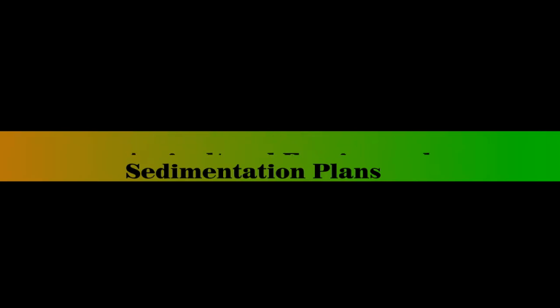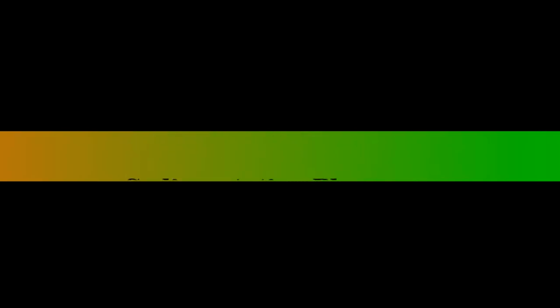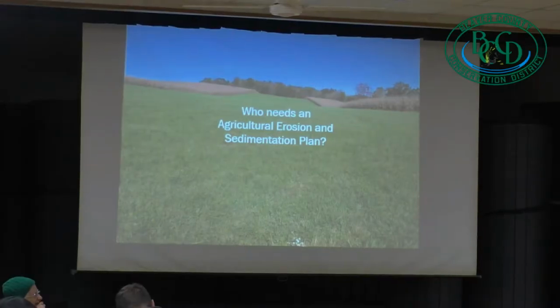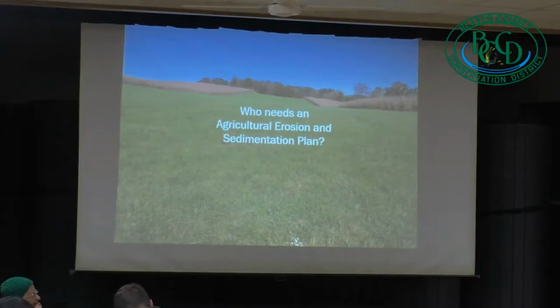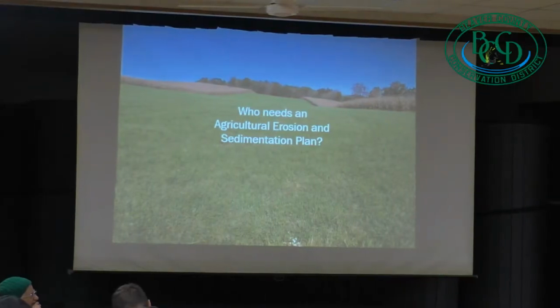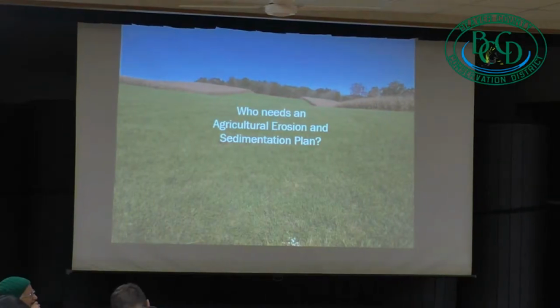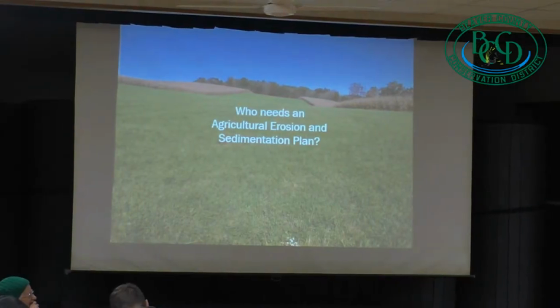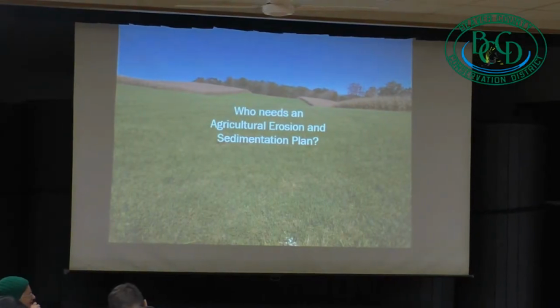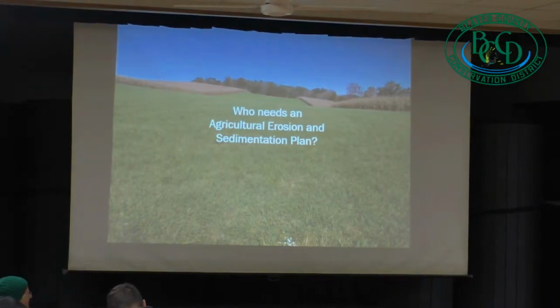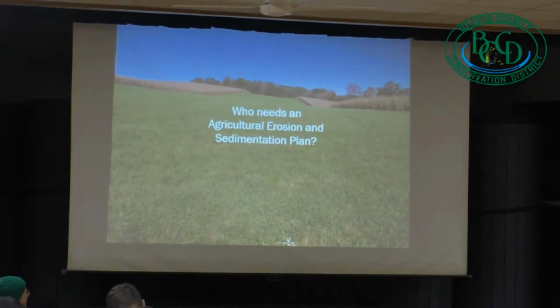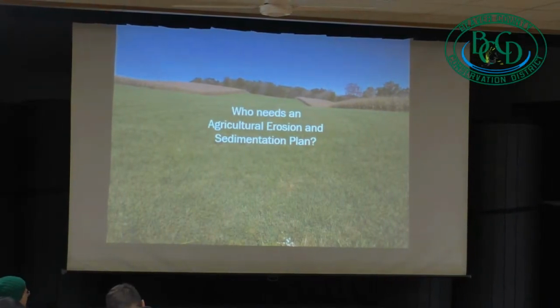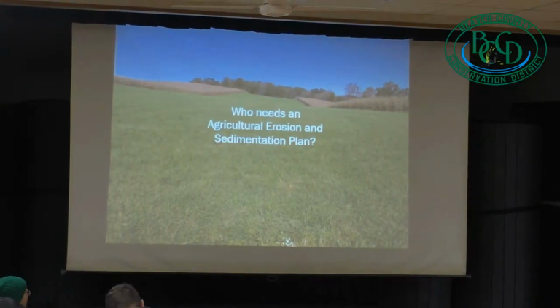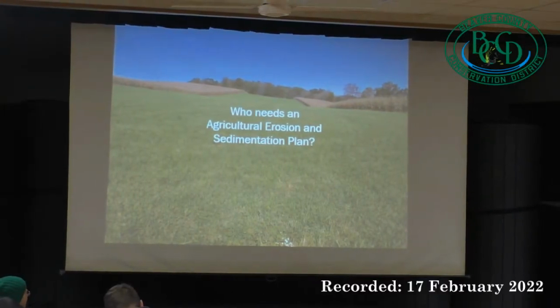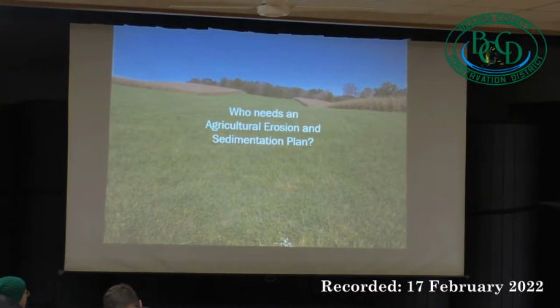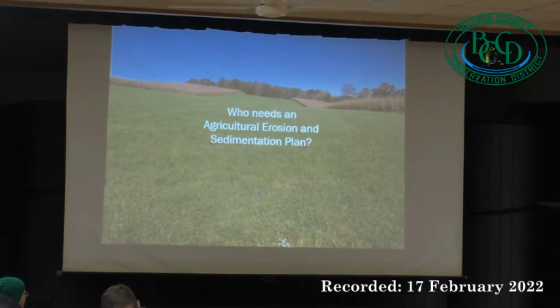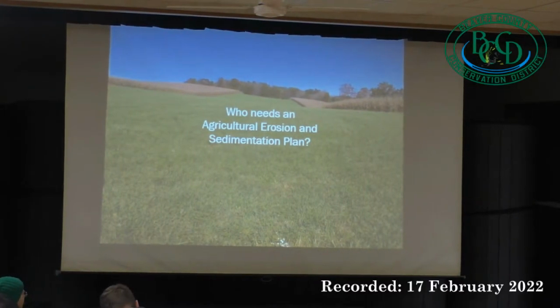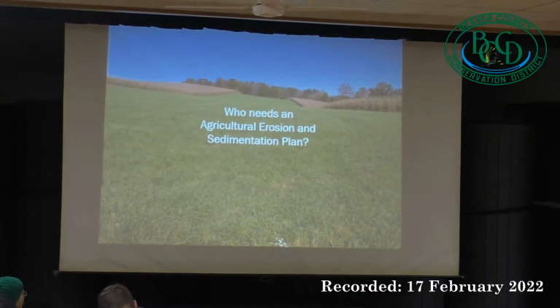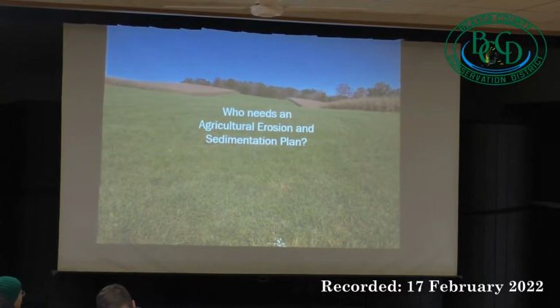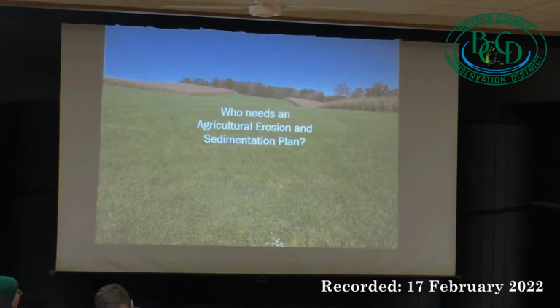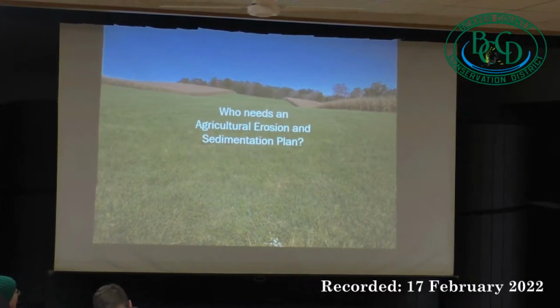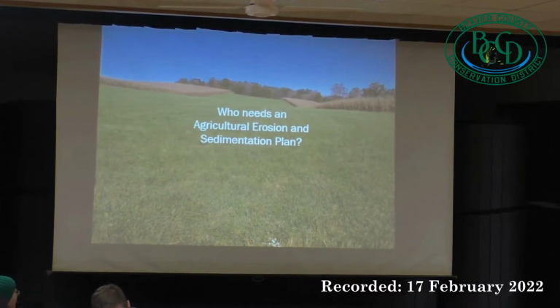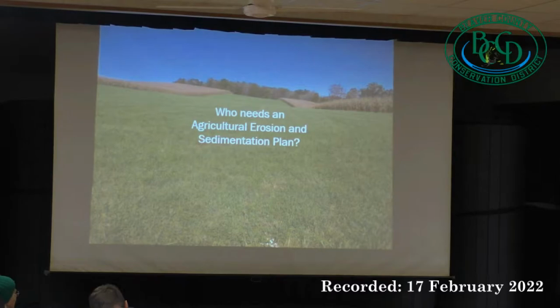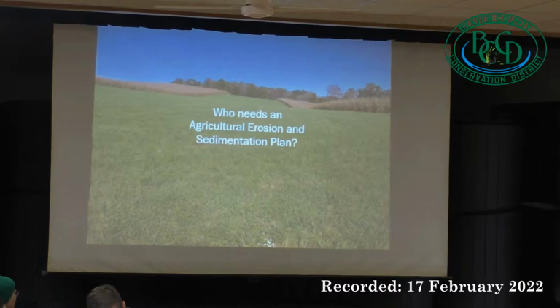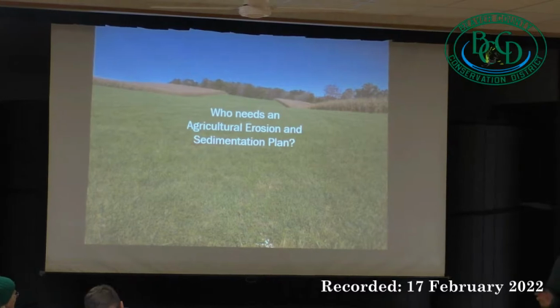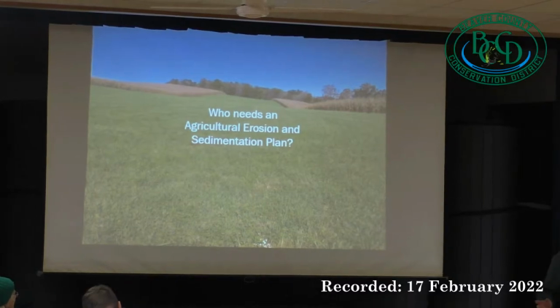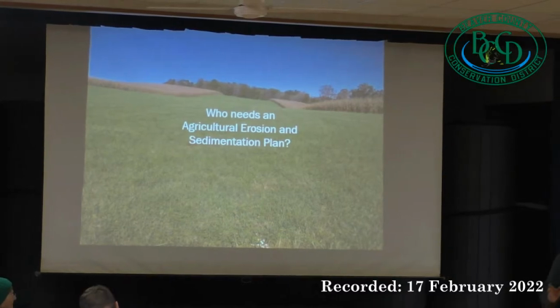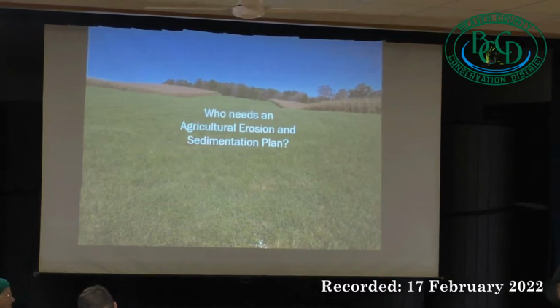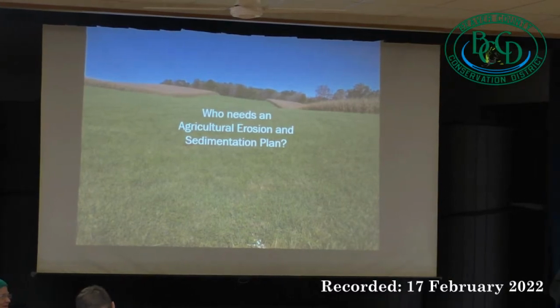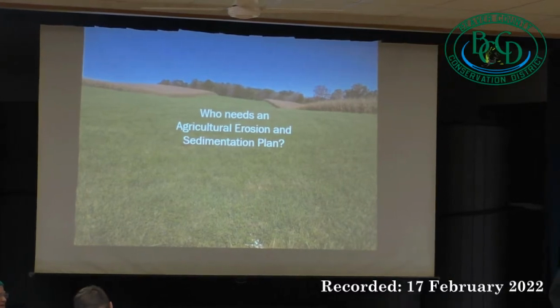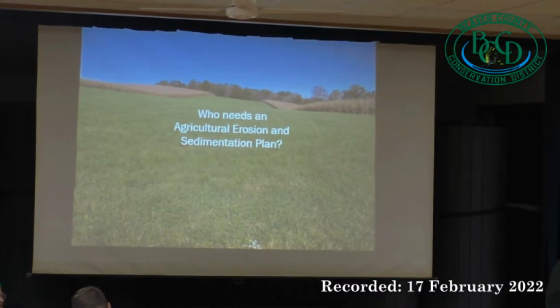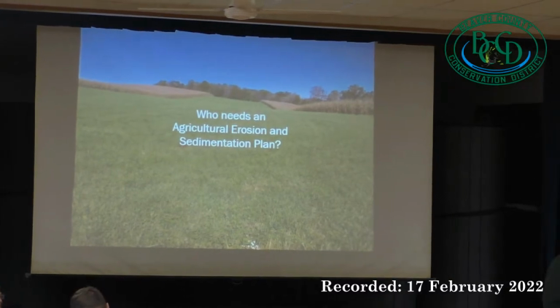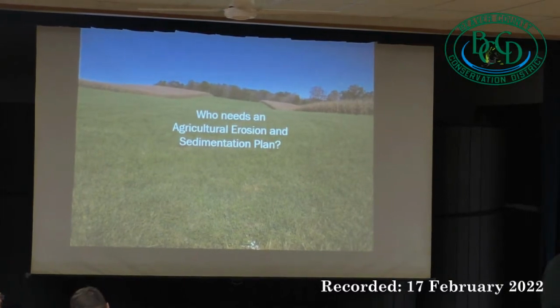So who needs an Ag Erosion and Sedimentation Plan? I'll go over that.